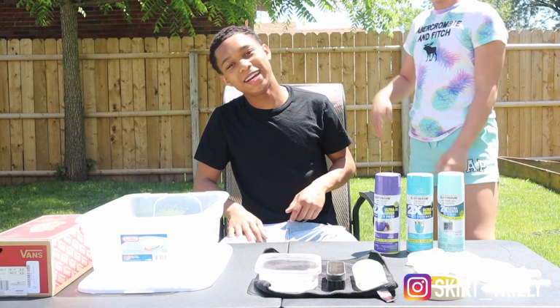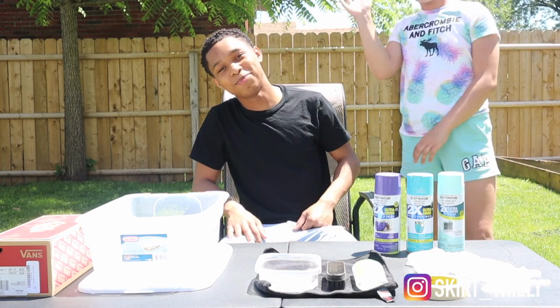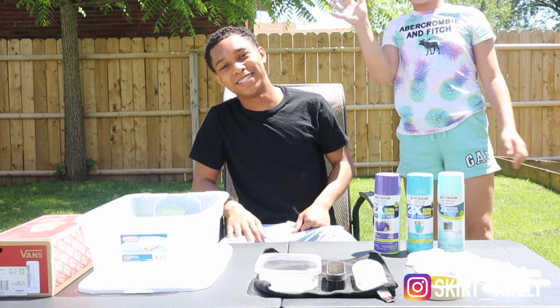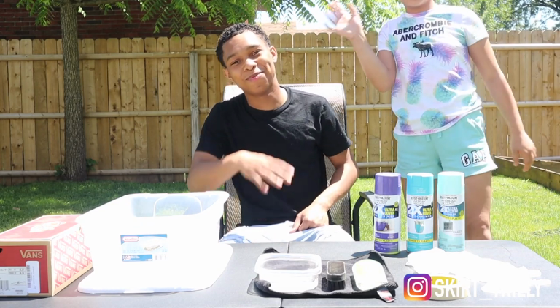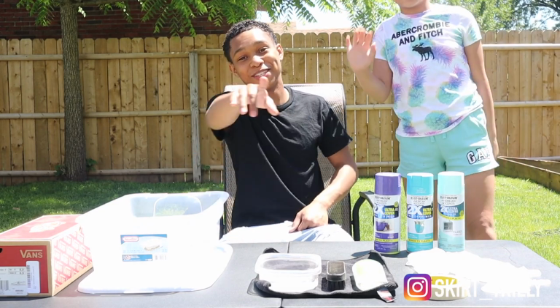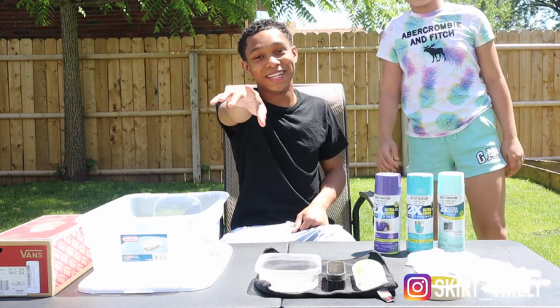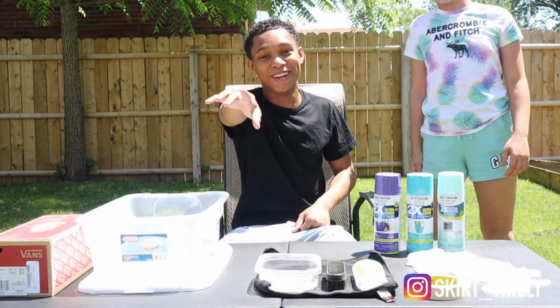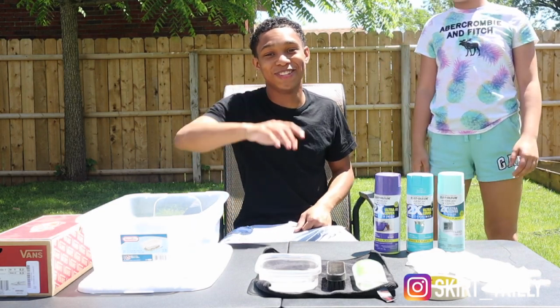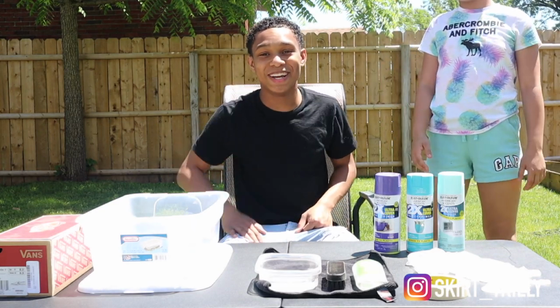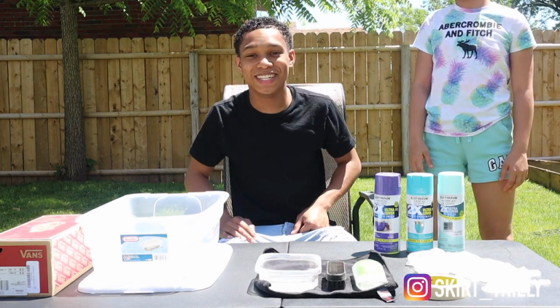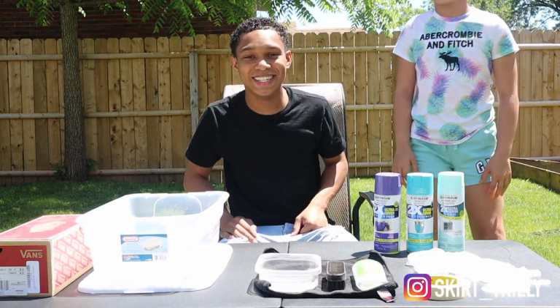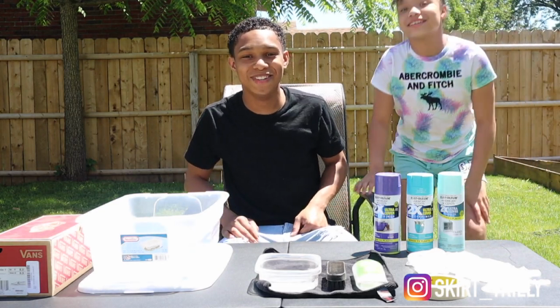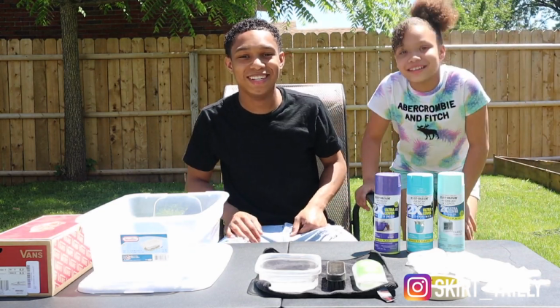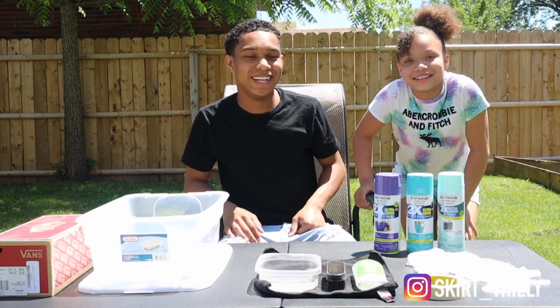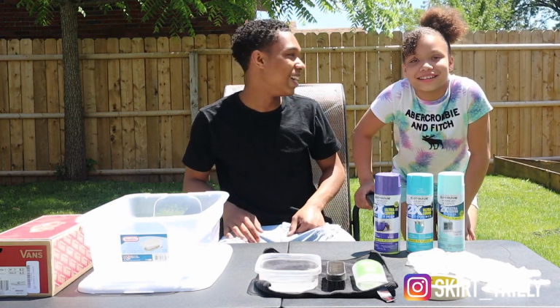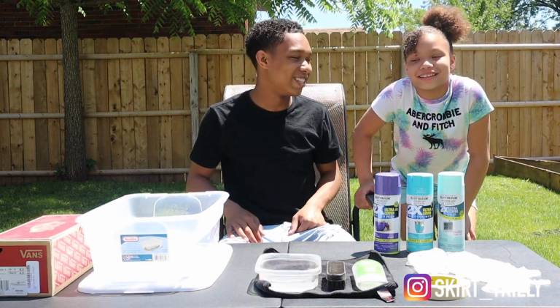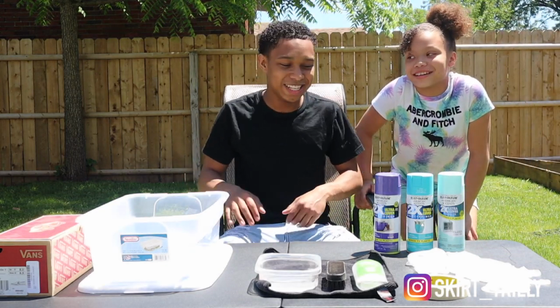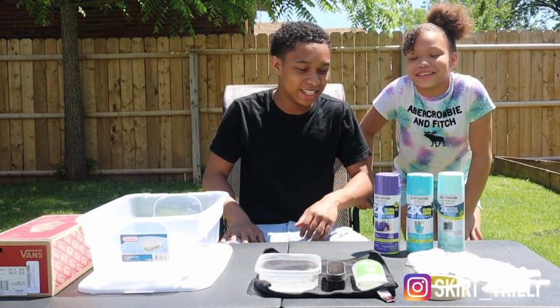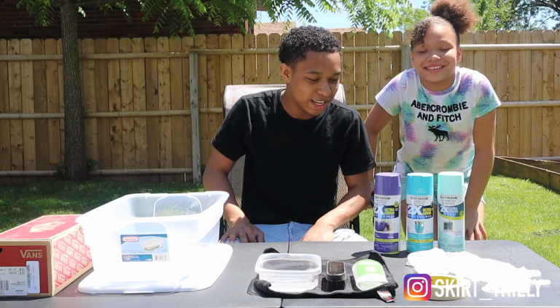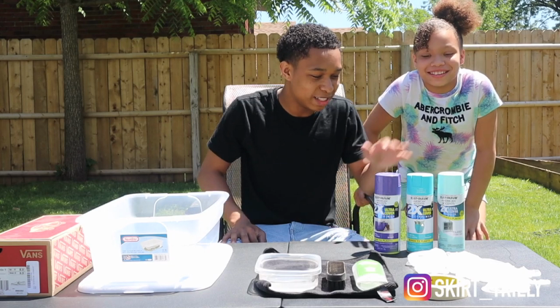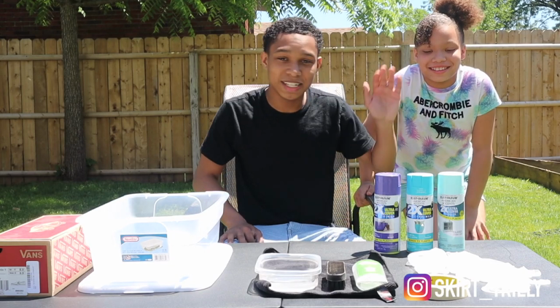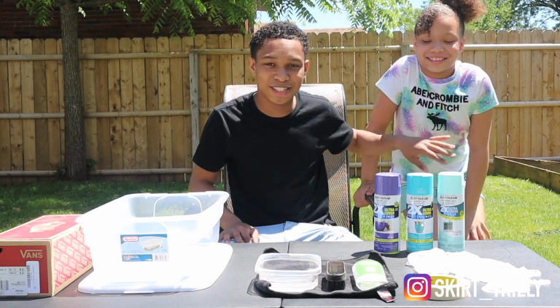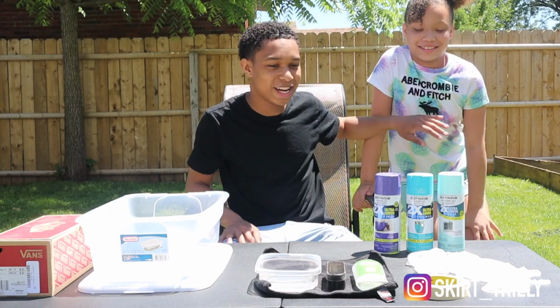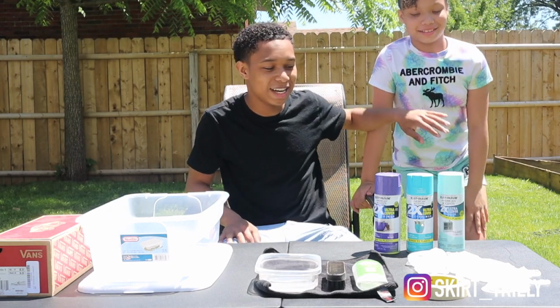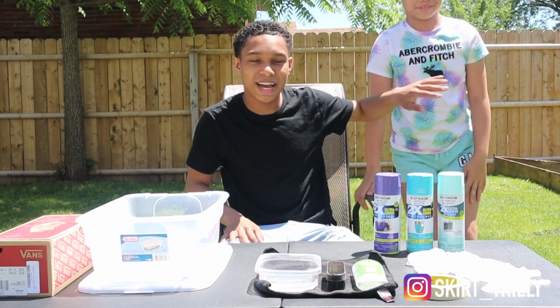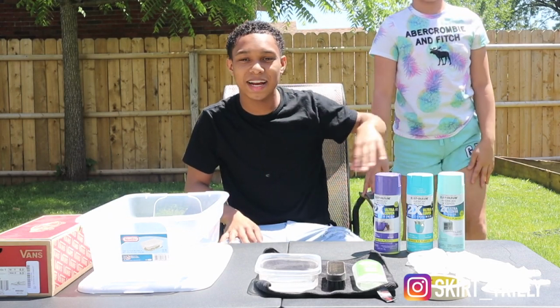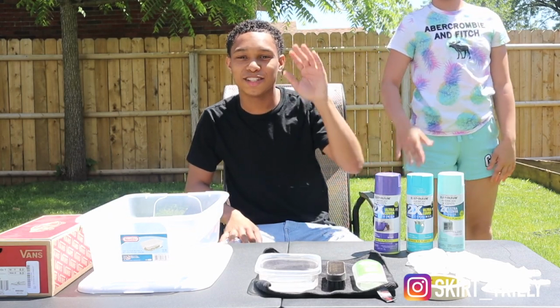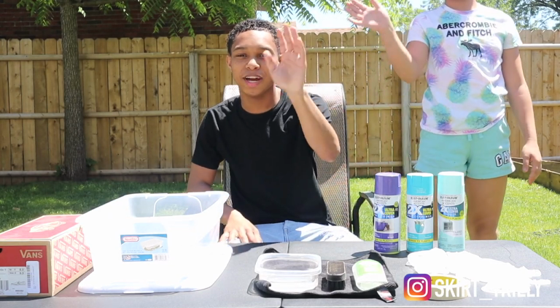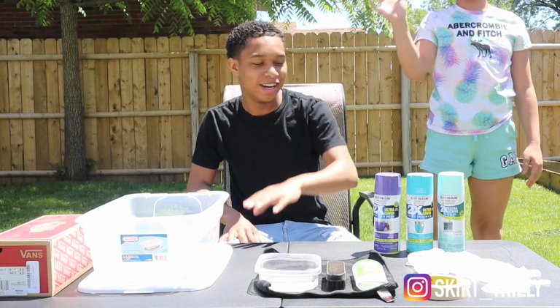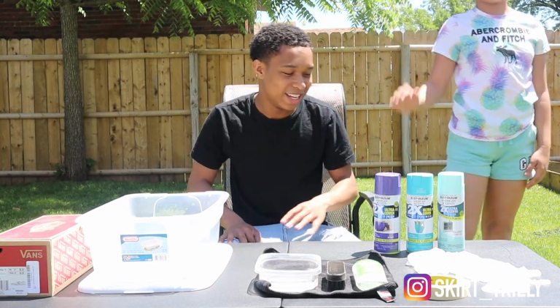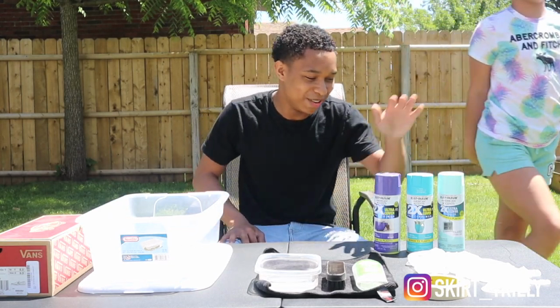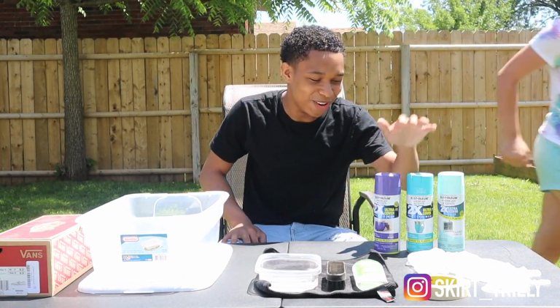Here's my sister. Make sure you get down so the camera can see you. Yes, there she is — that's my sister Sade. Say hi guys. Alright, there we go.